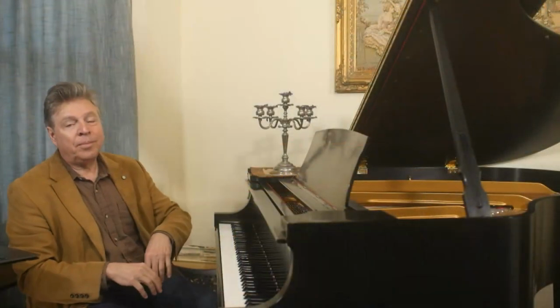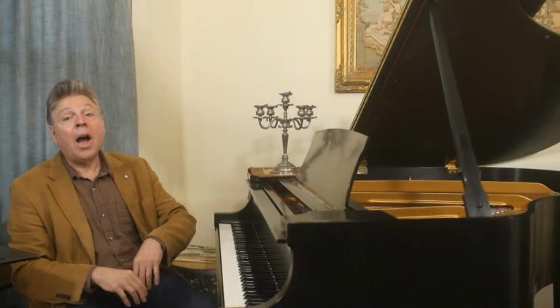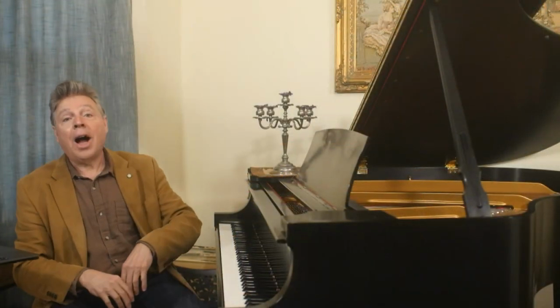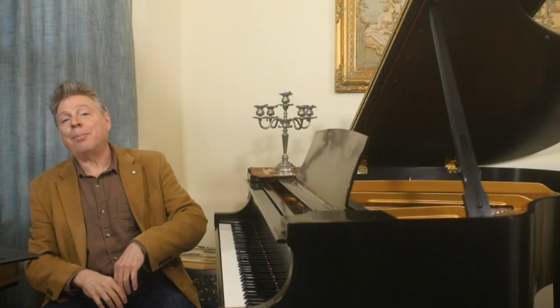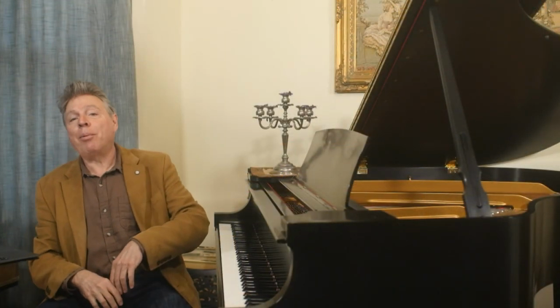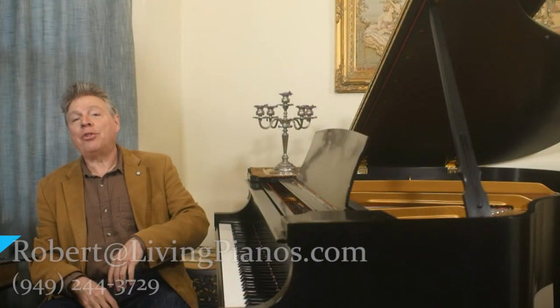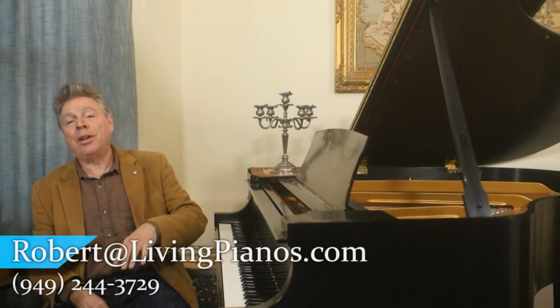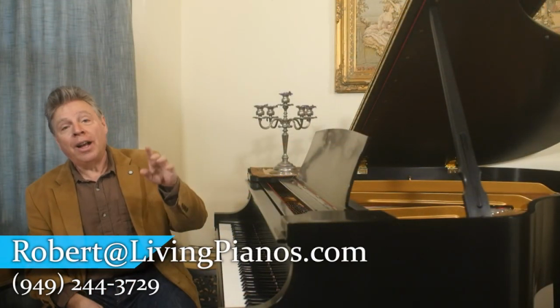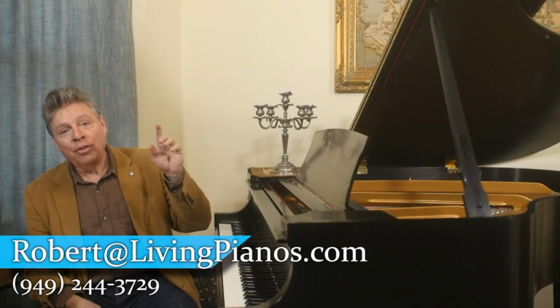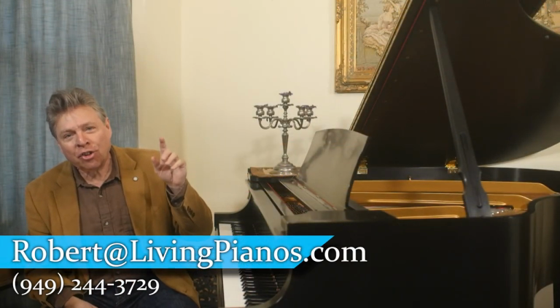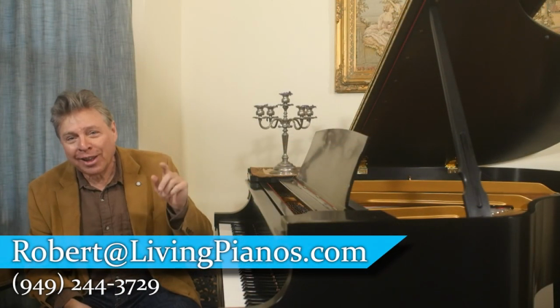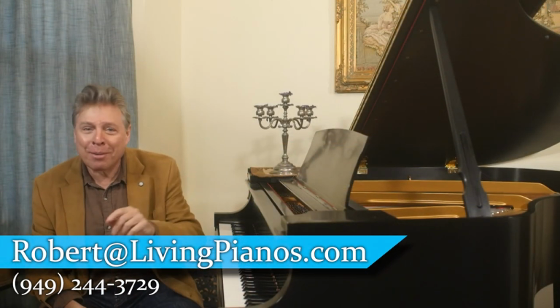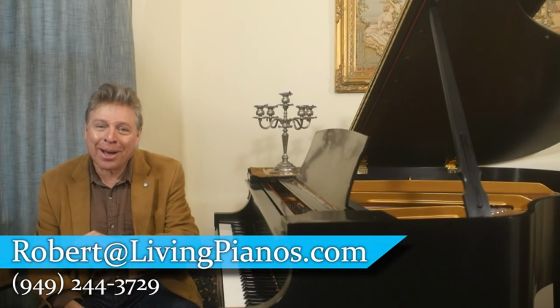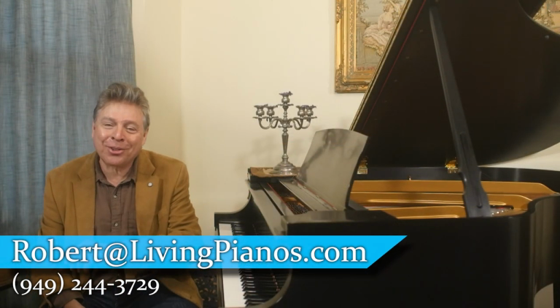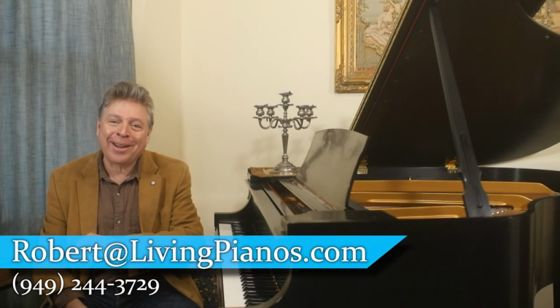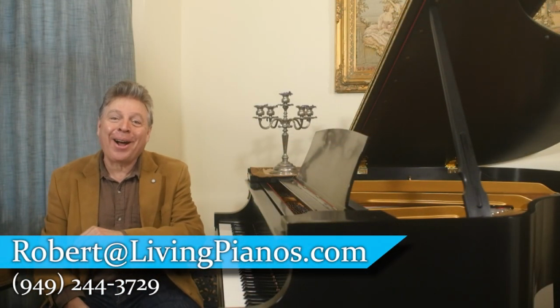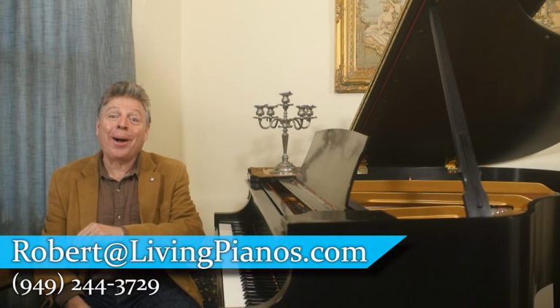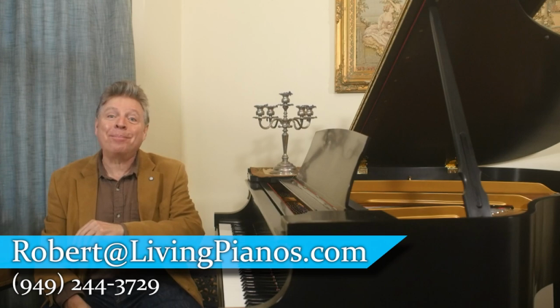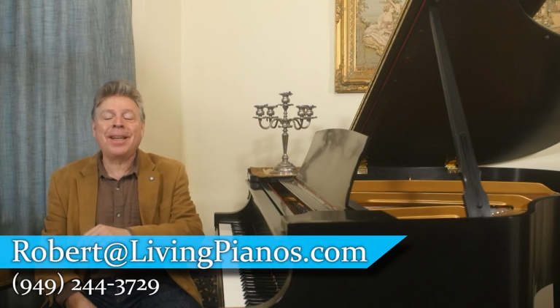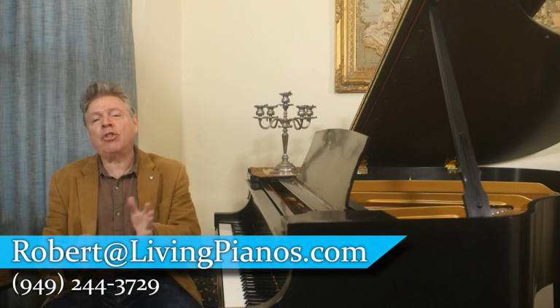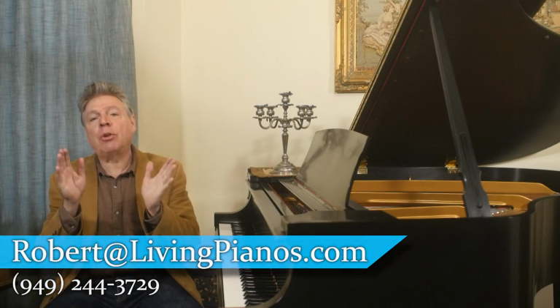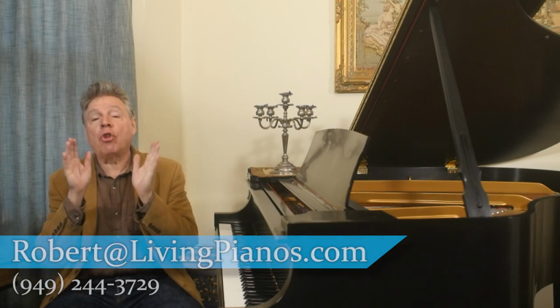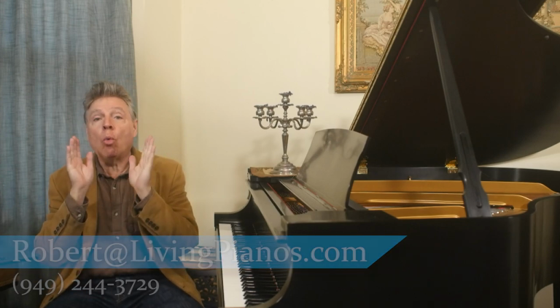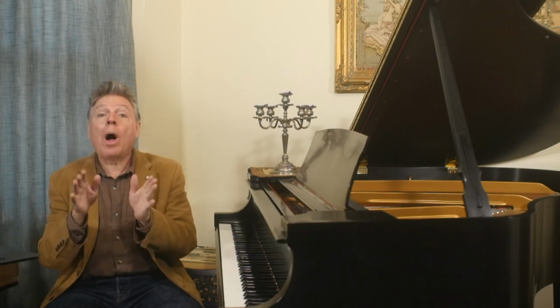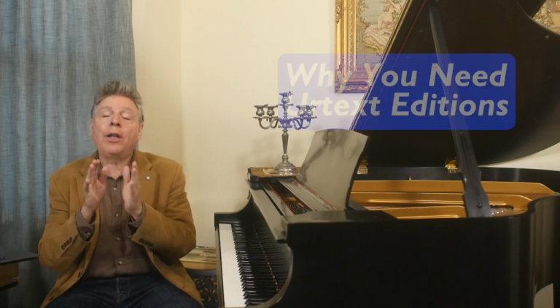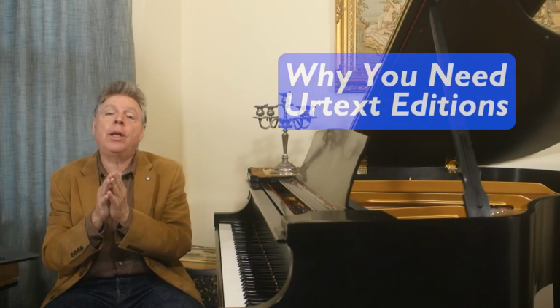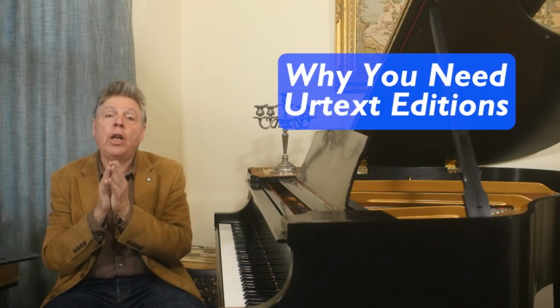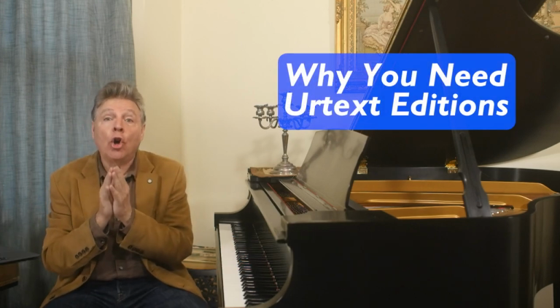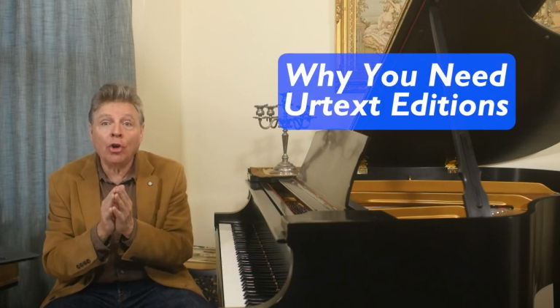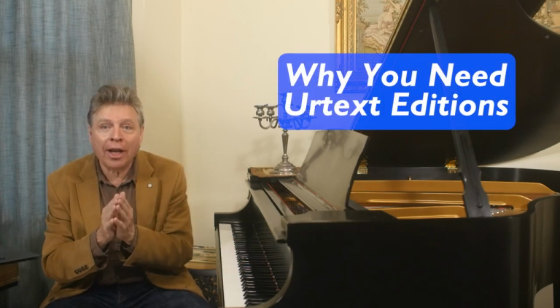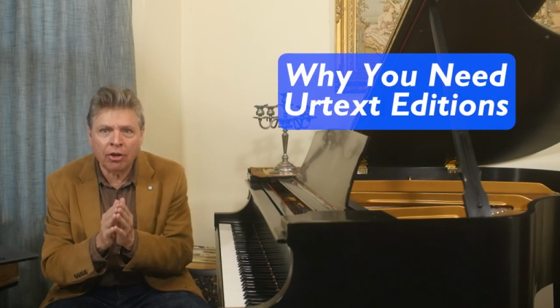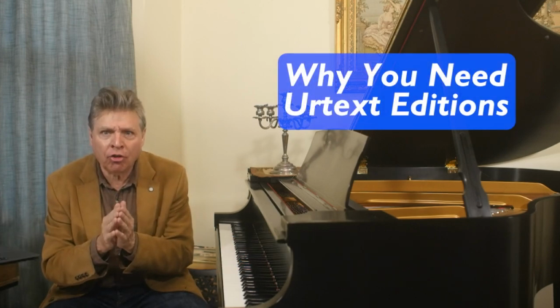Hi, I'm Robert Estrin. This is LivingPianos.com. Today's subject is why you need Urtext Editions.